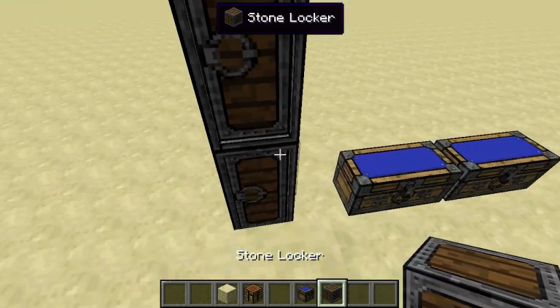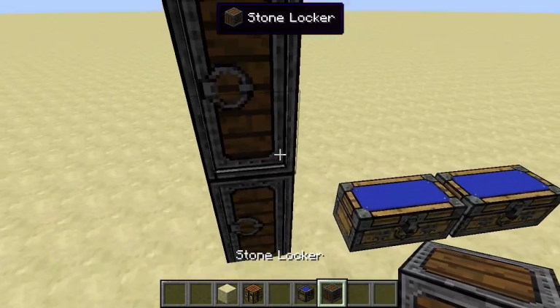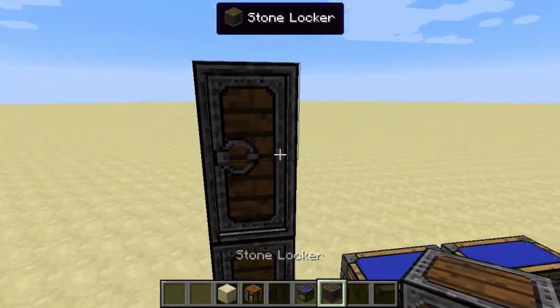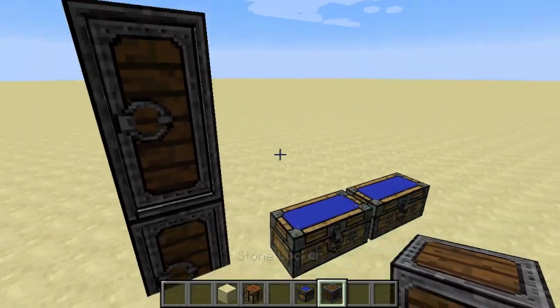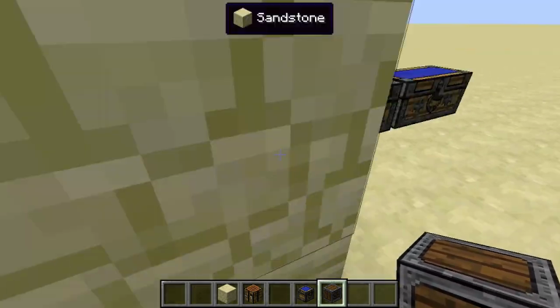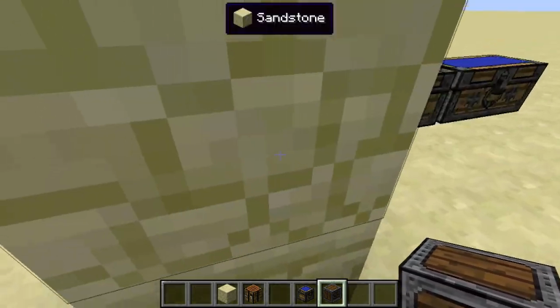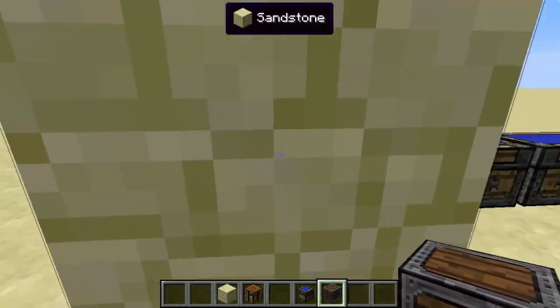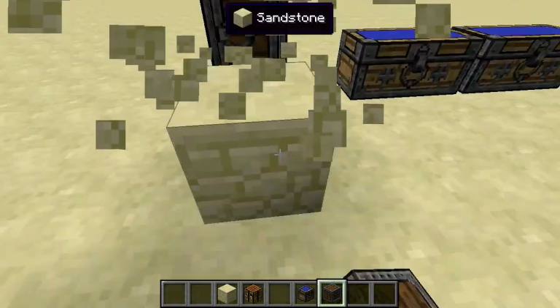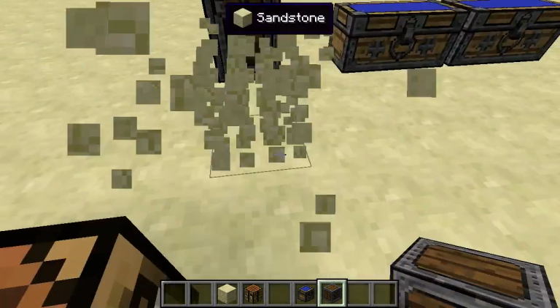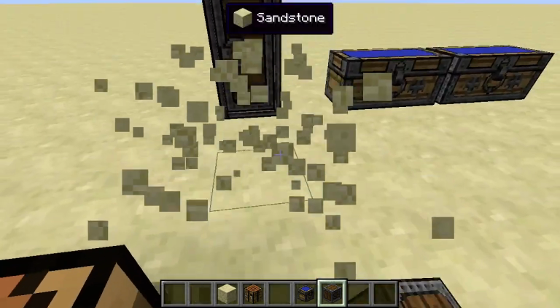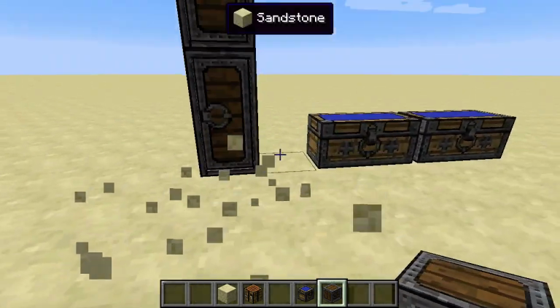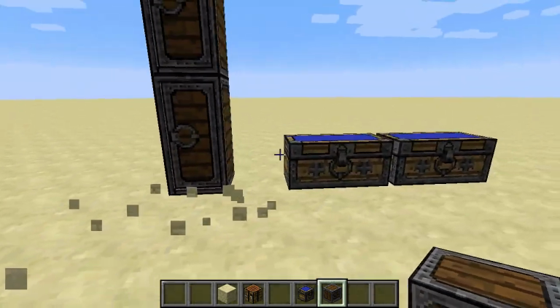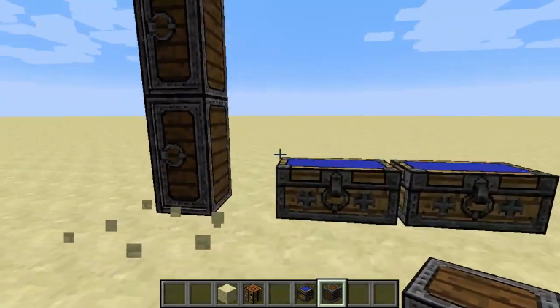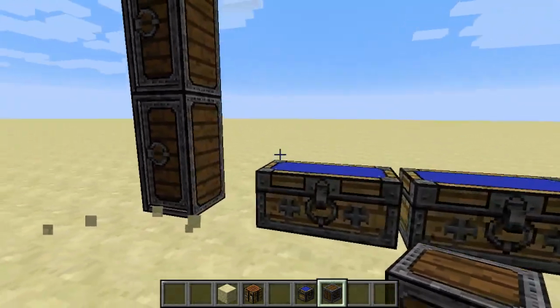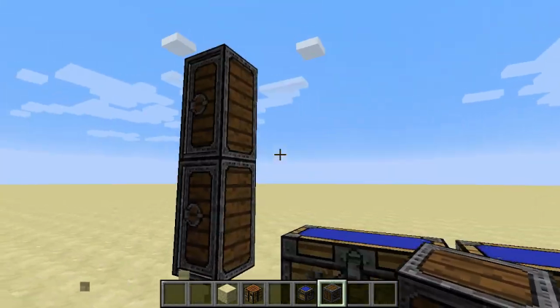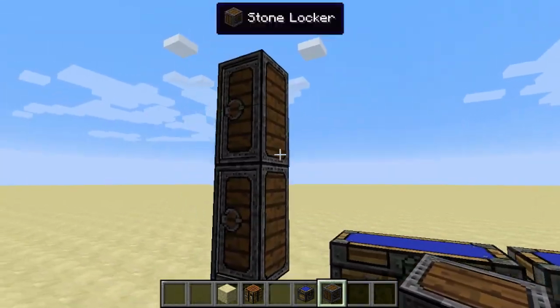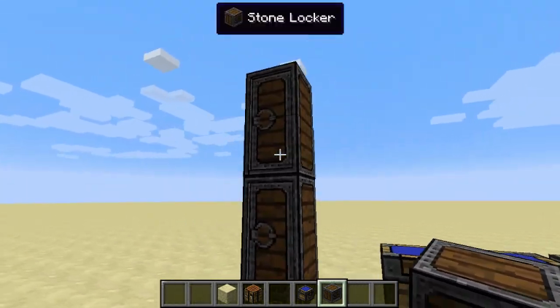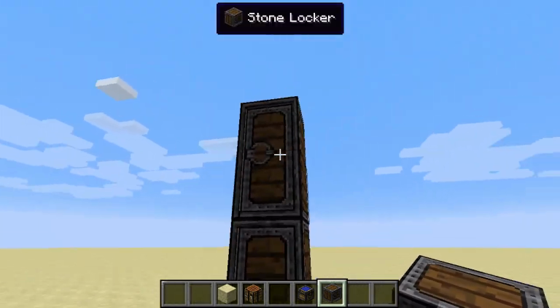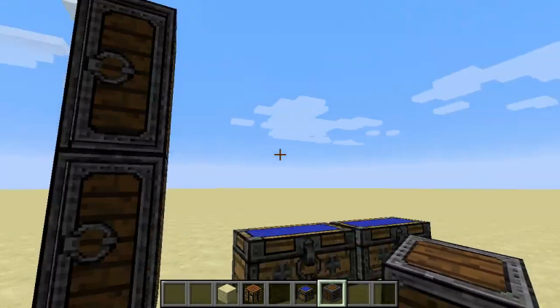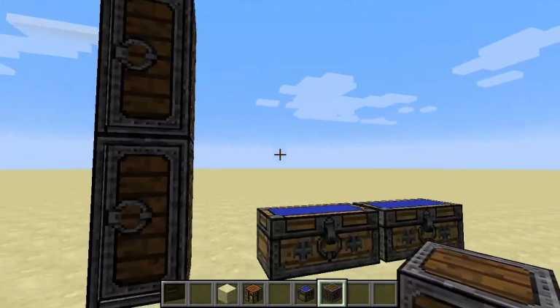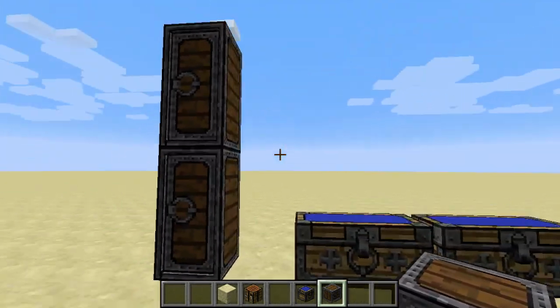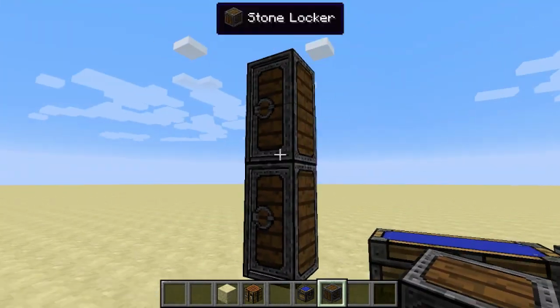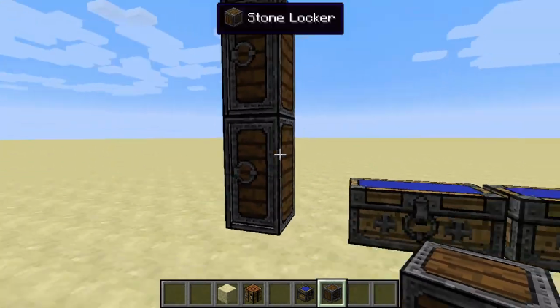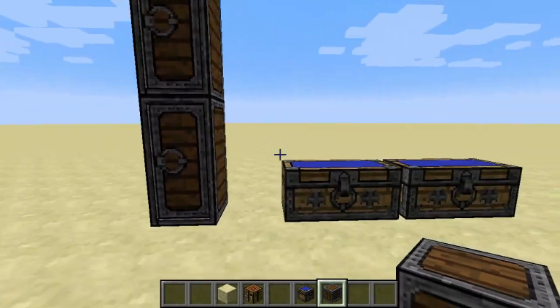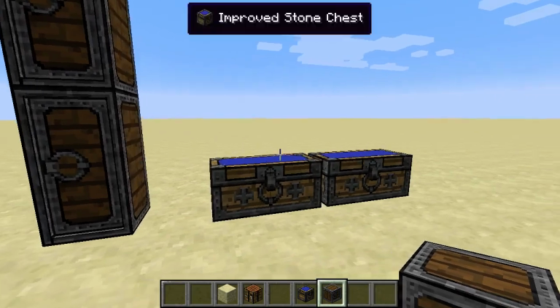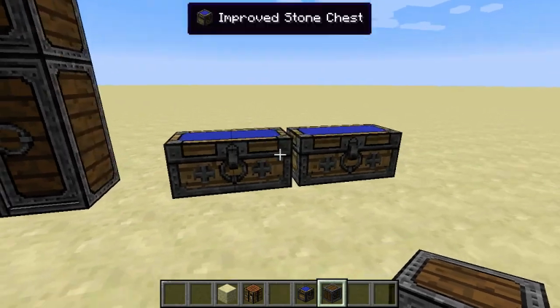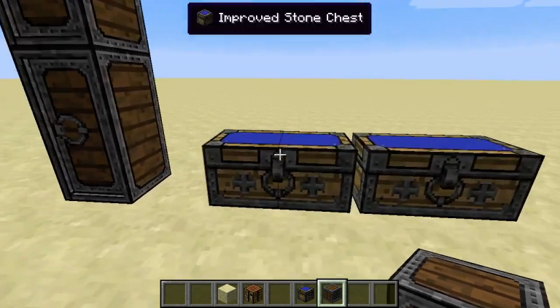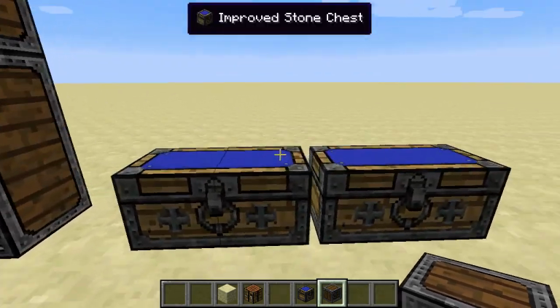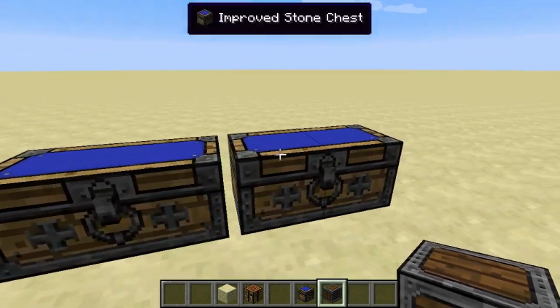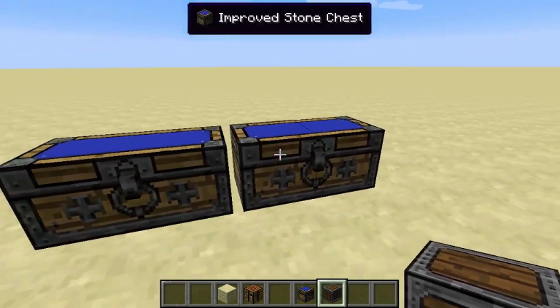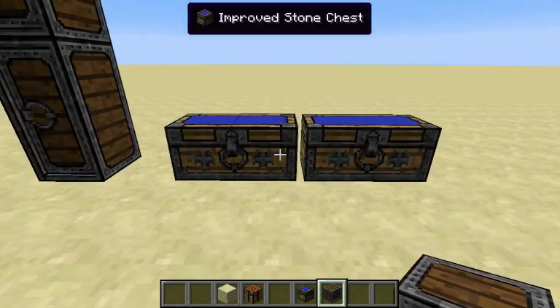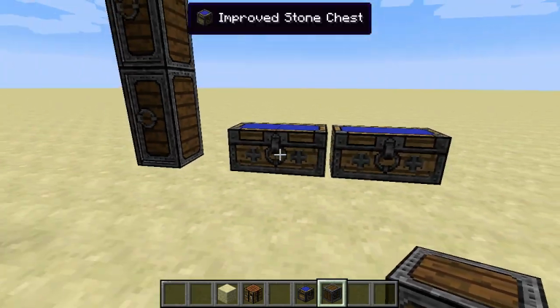This allows you to put these chests in a very compact manner. Also, if you wanted to put these down without connecting at all, you could just alternate between the two versions.